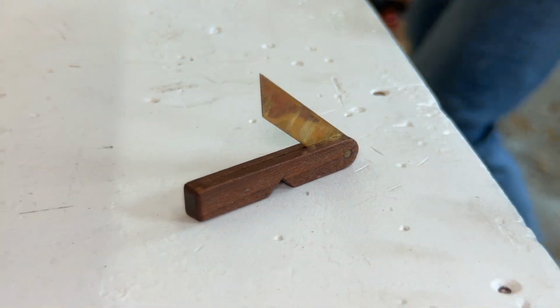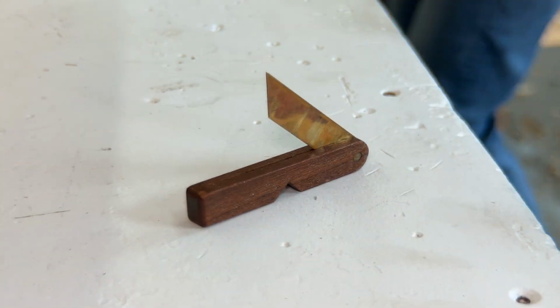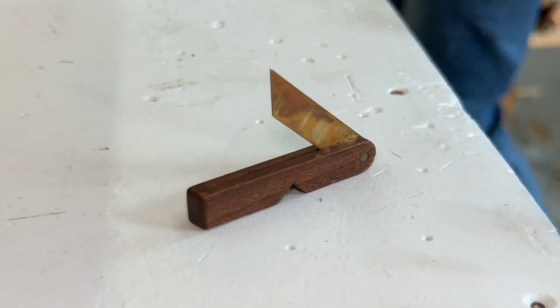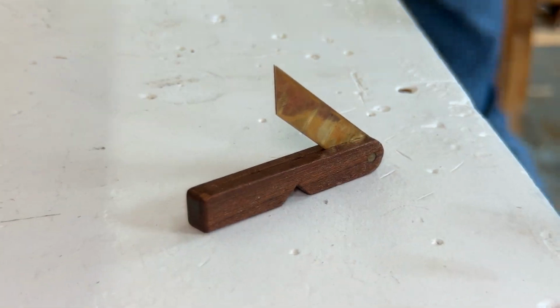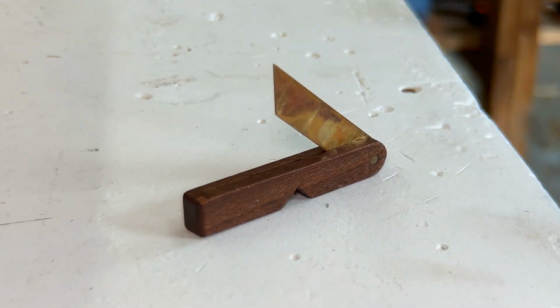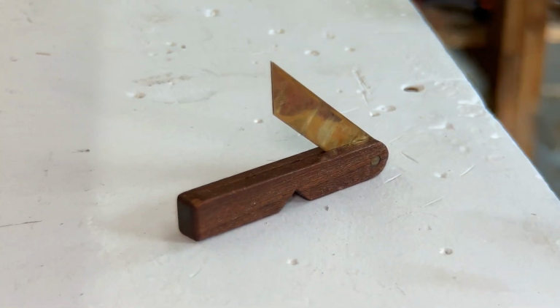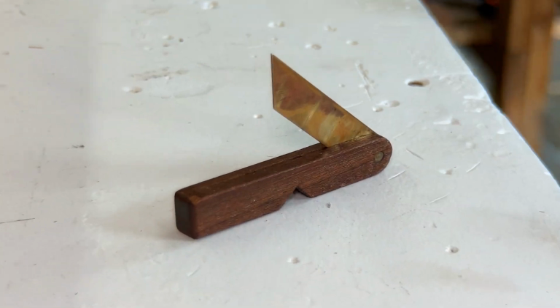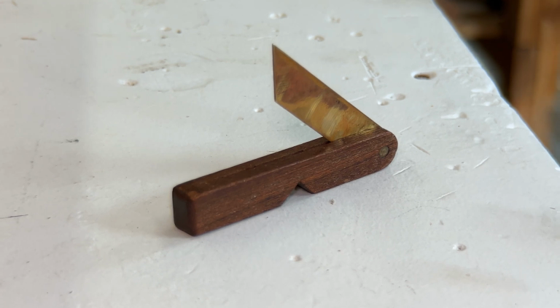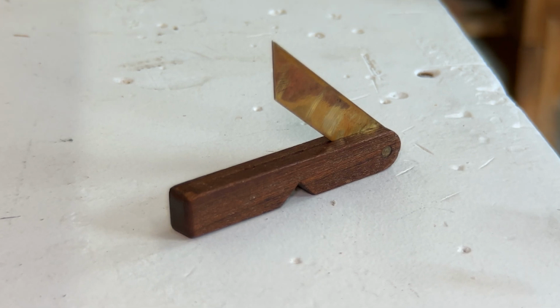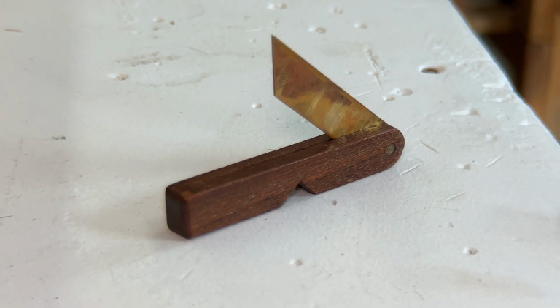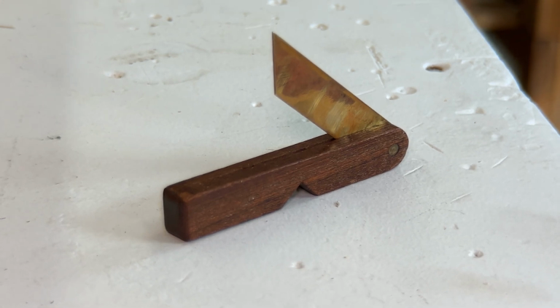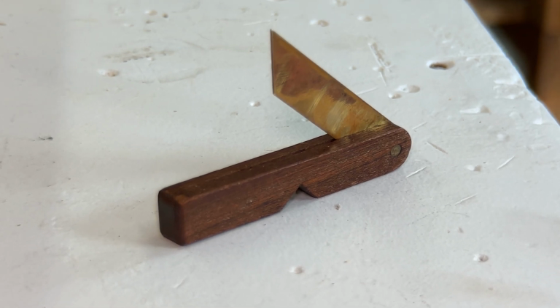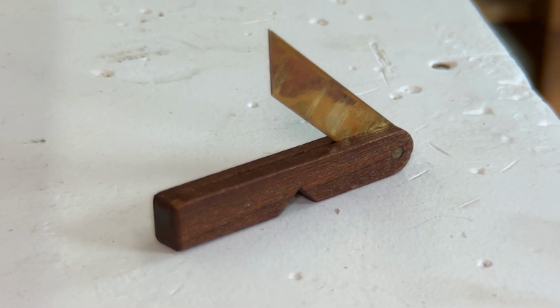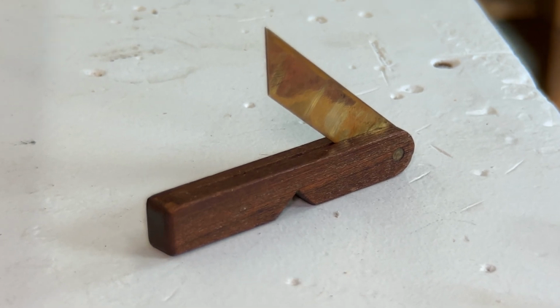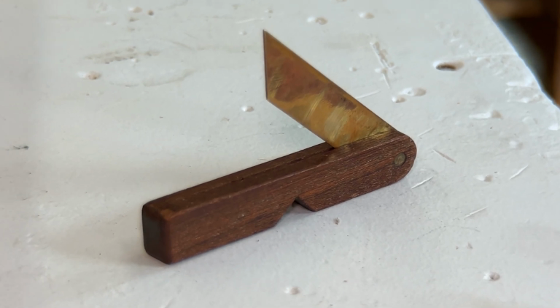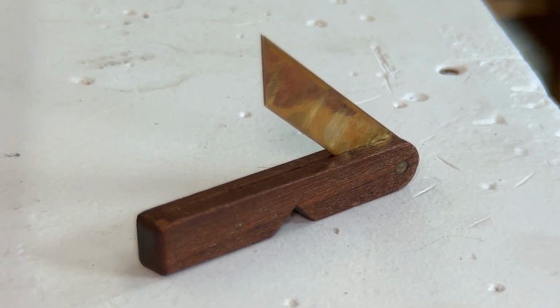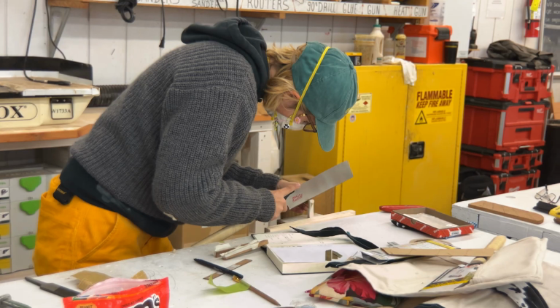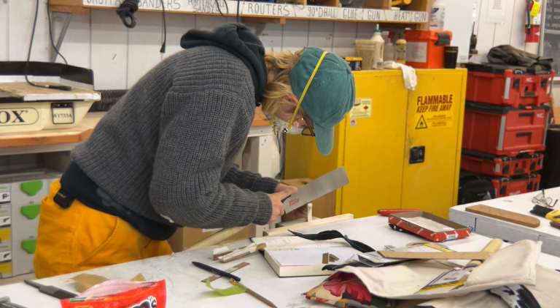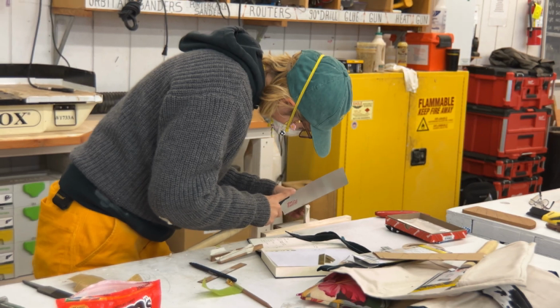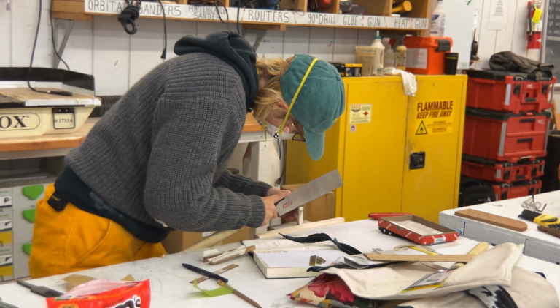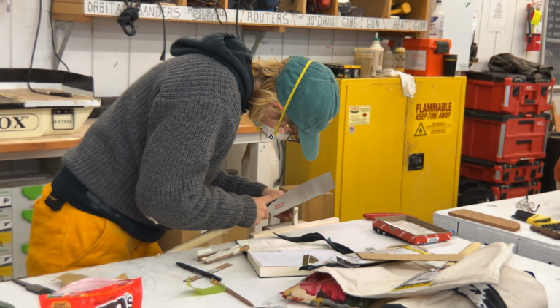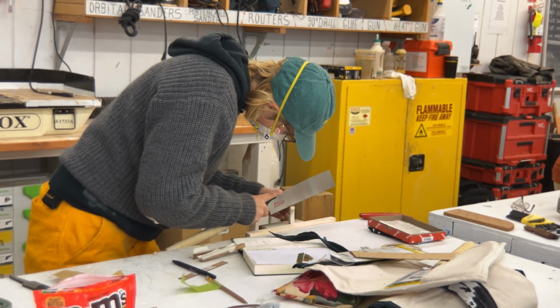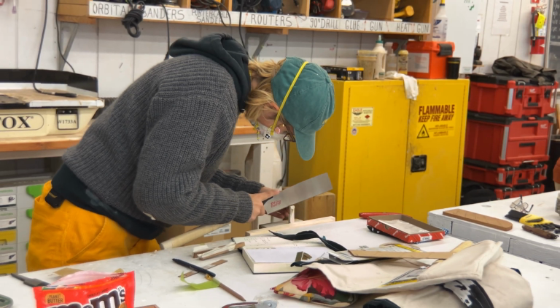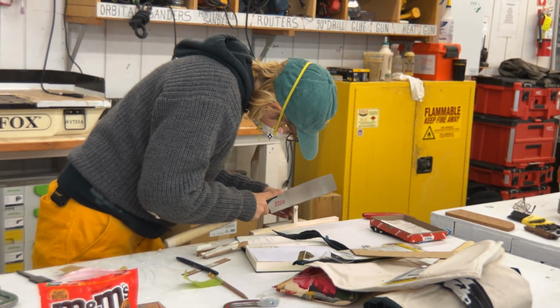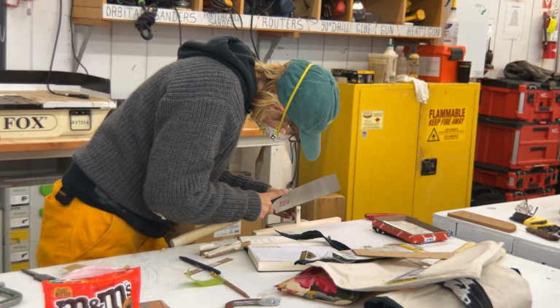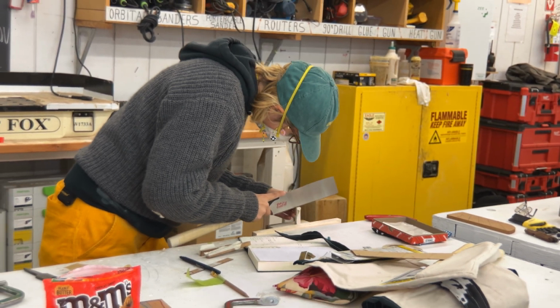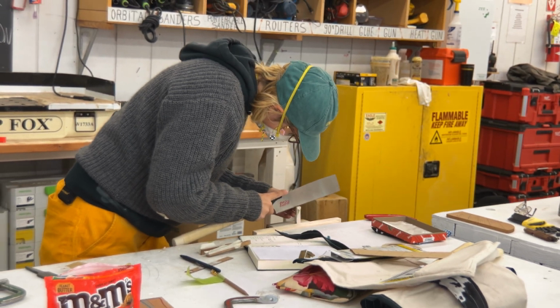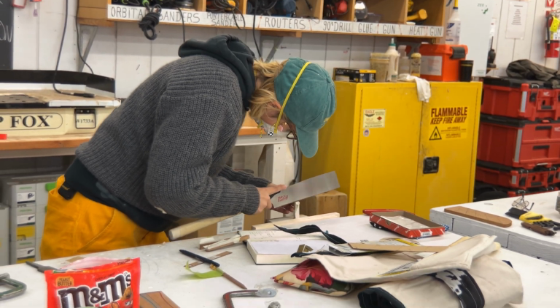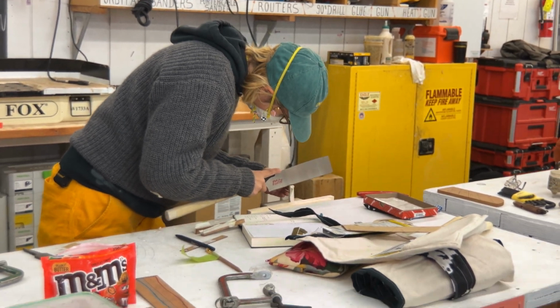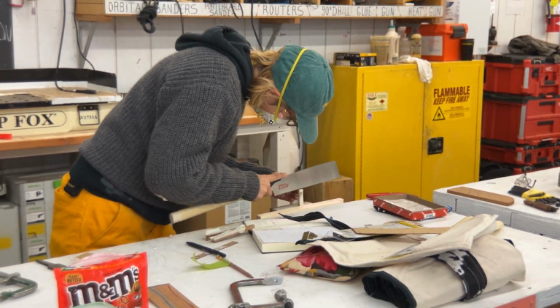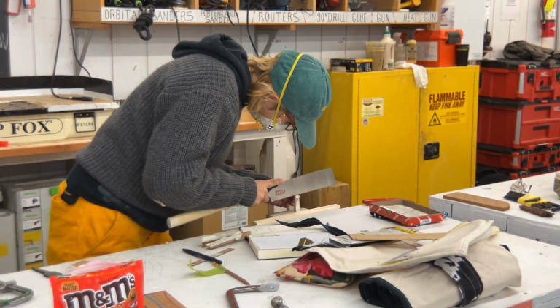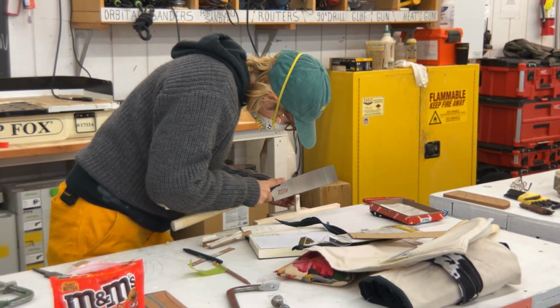Boat building requires many specialty tools, and one of the many tools the students will make this year are bevel gauges.